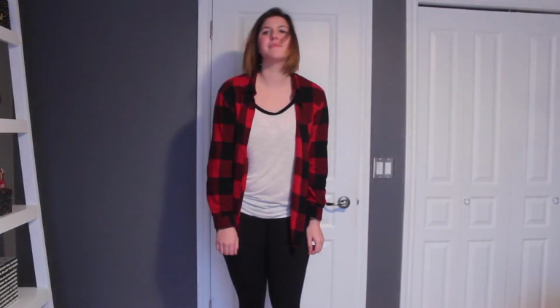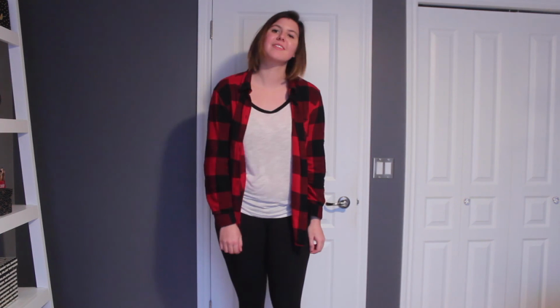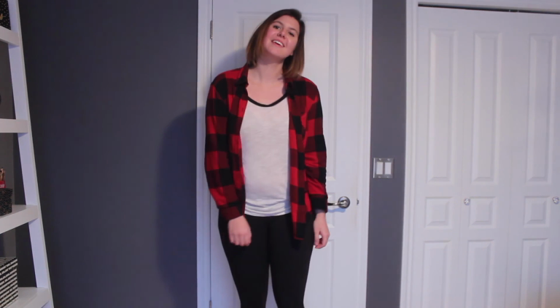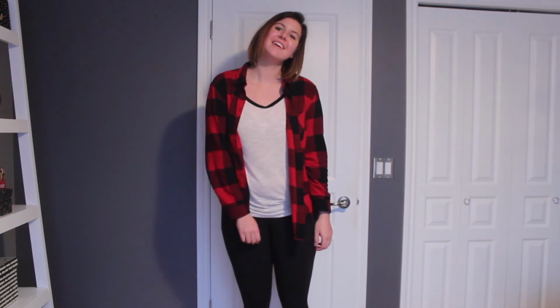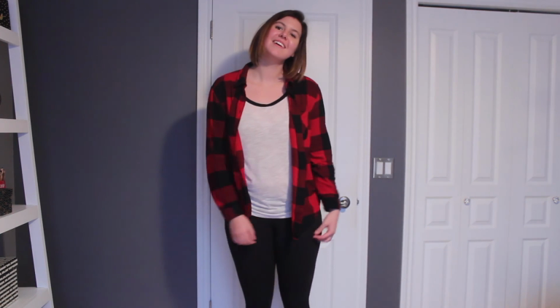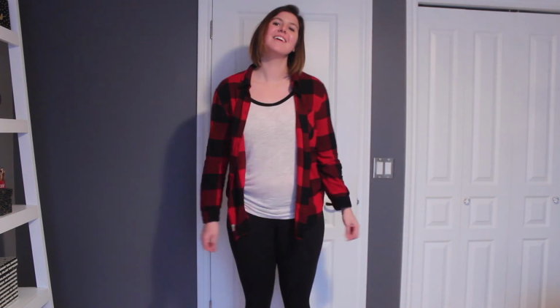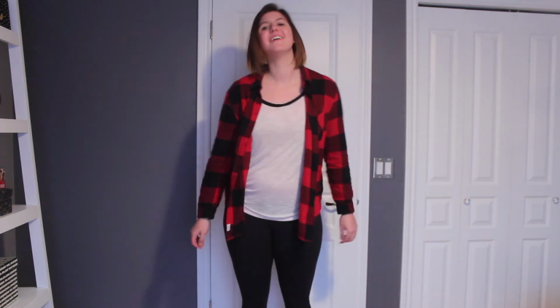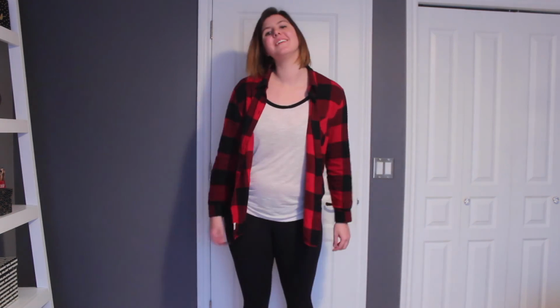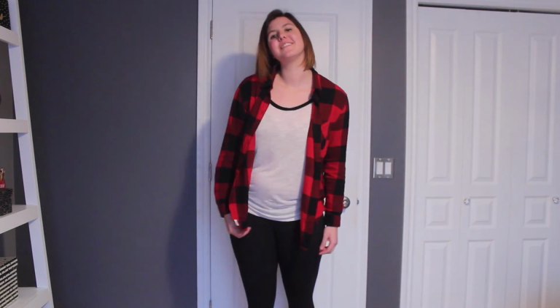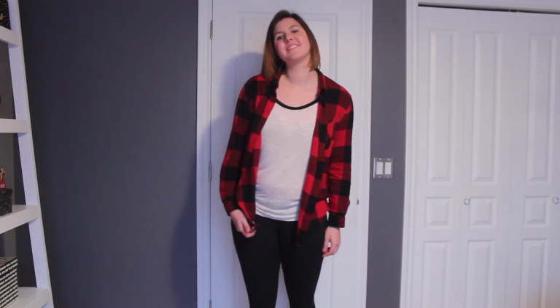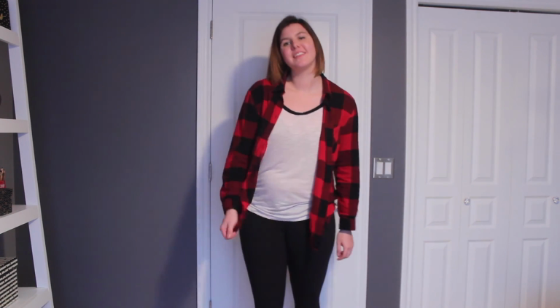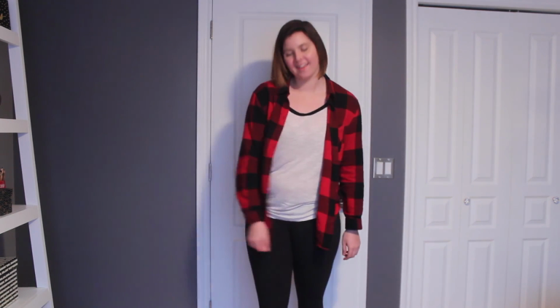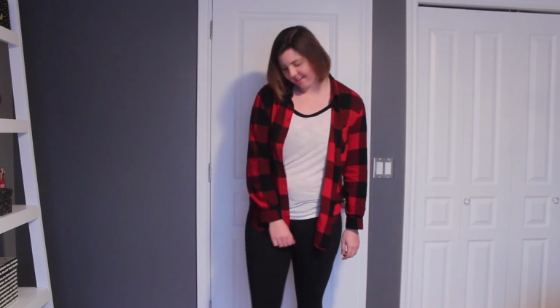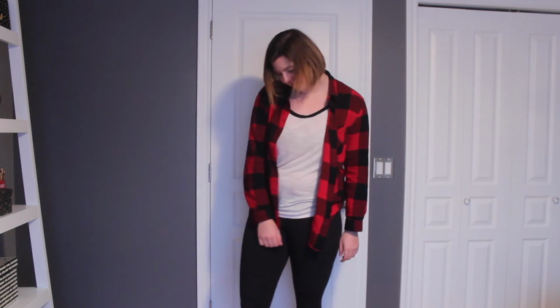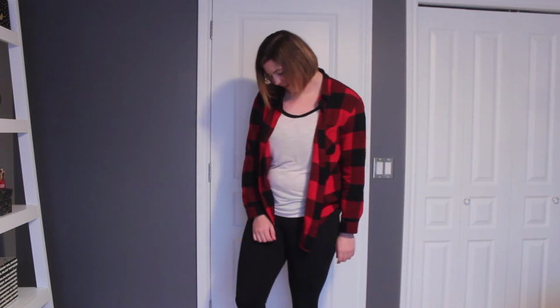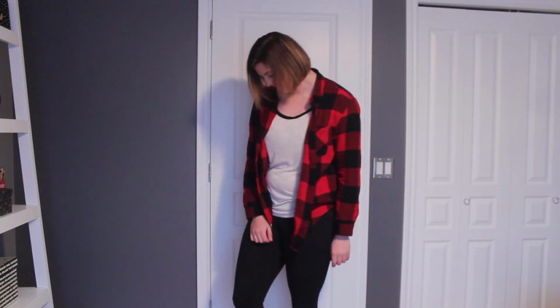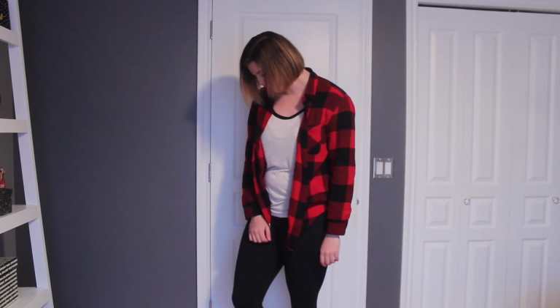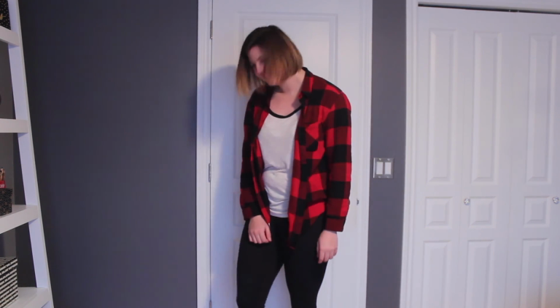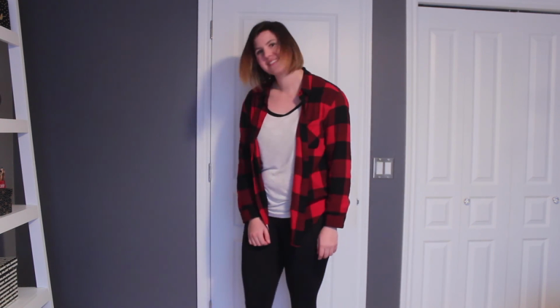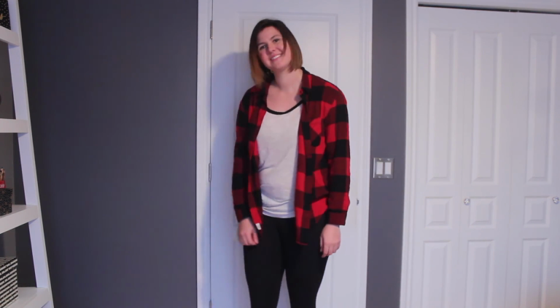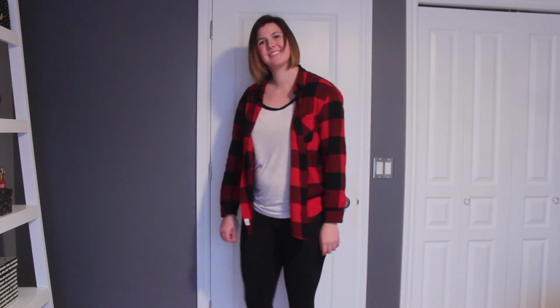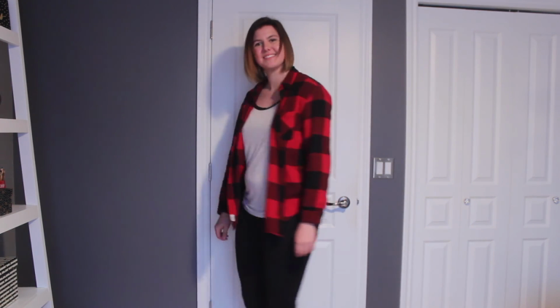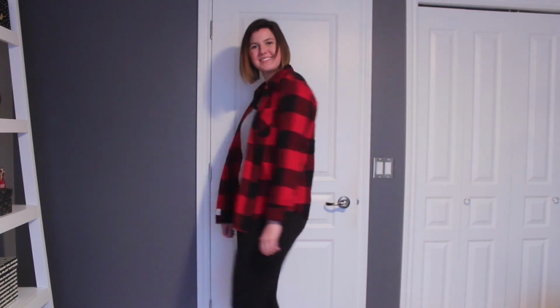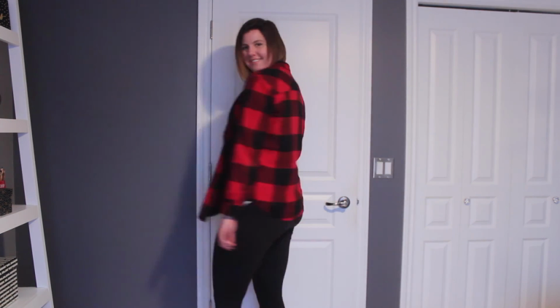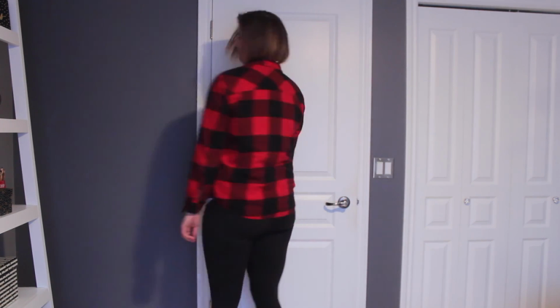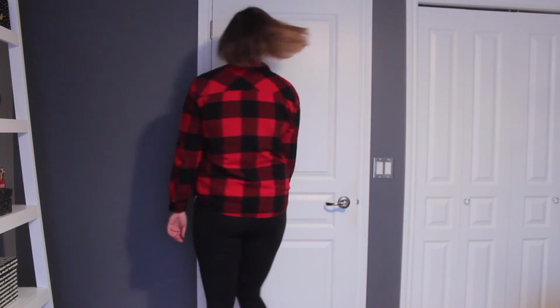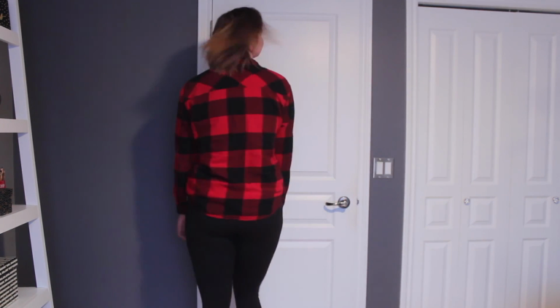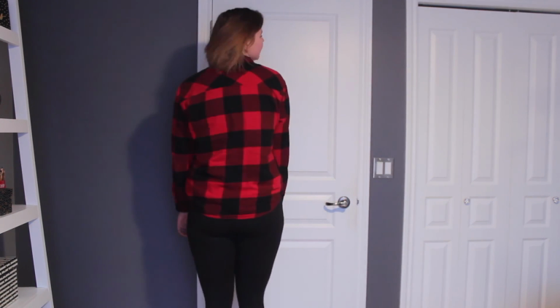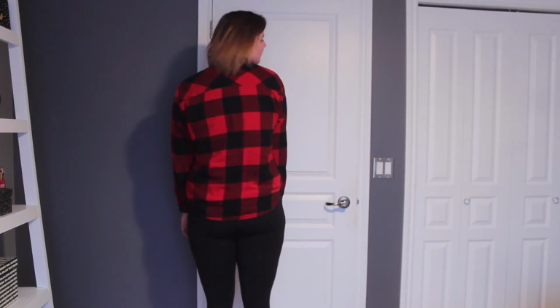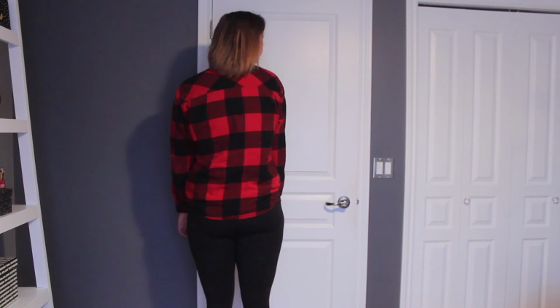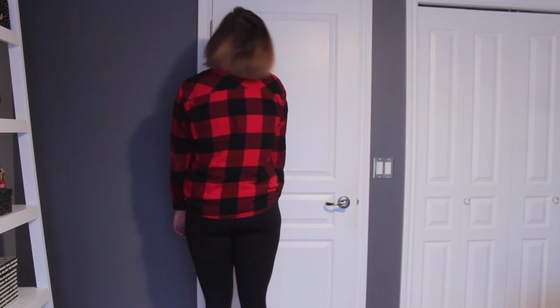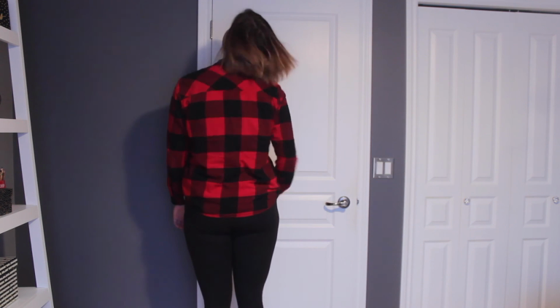But yeah, this is my outfits of the week and if you guys like this video then give it a thumbs up, and let's just get into the outfits.